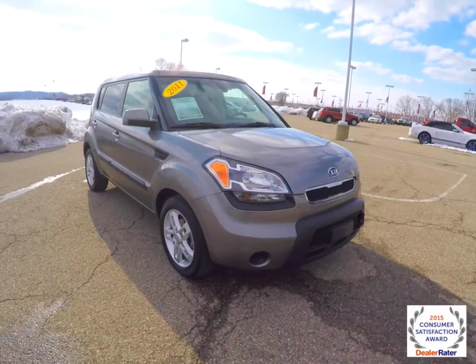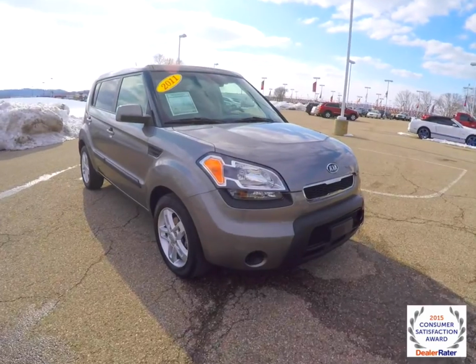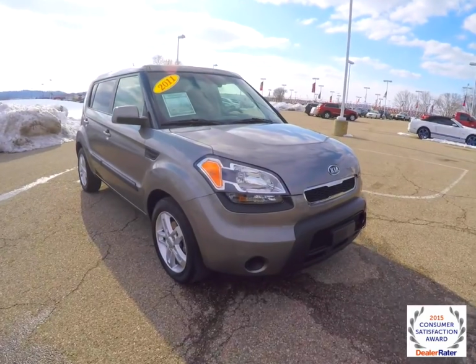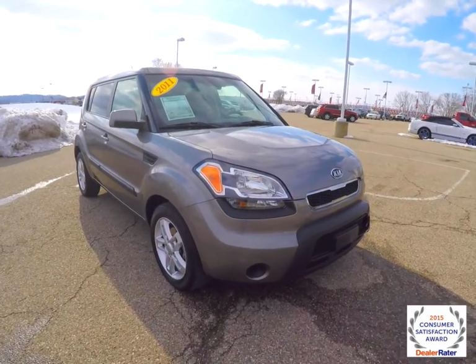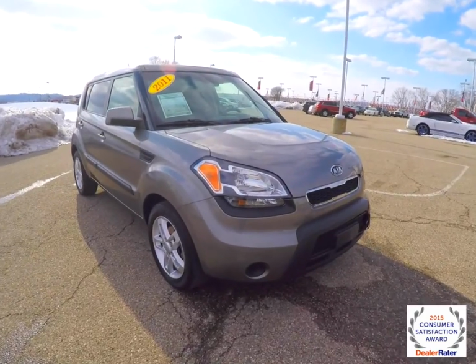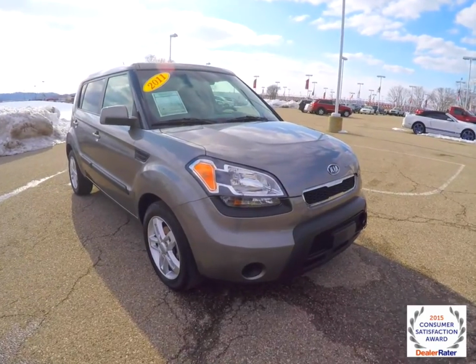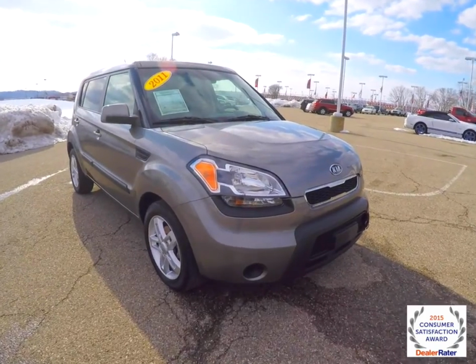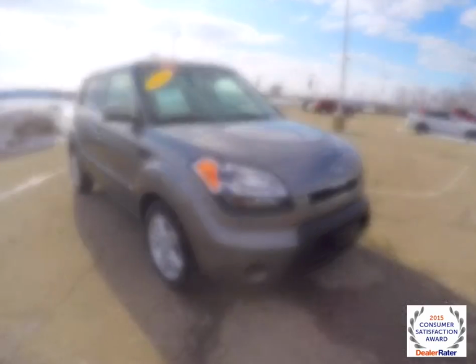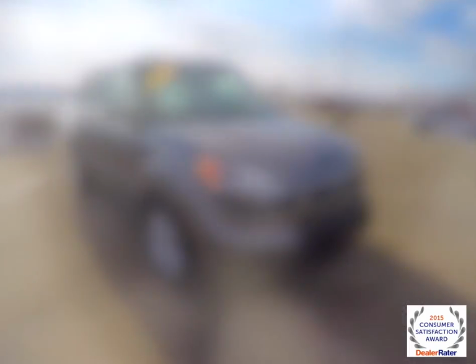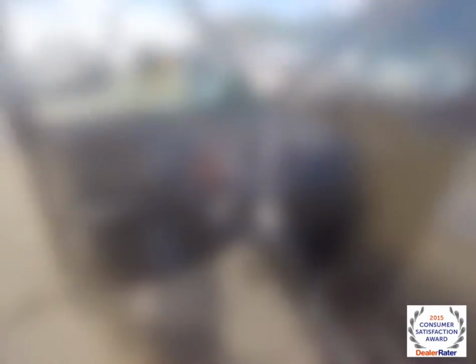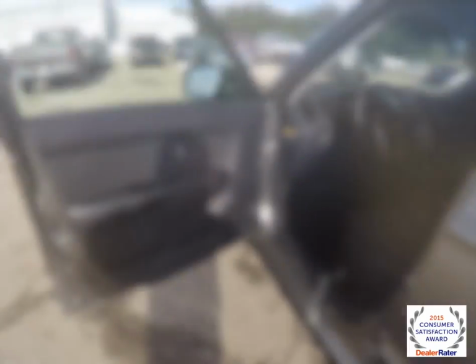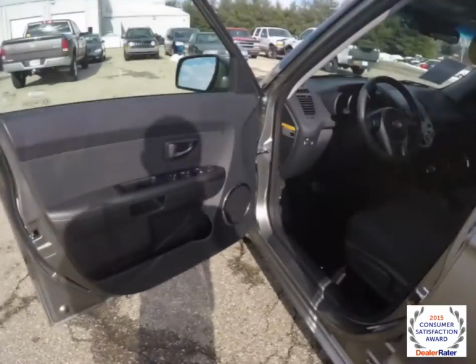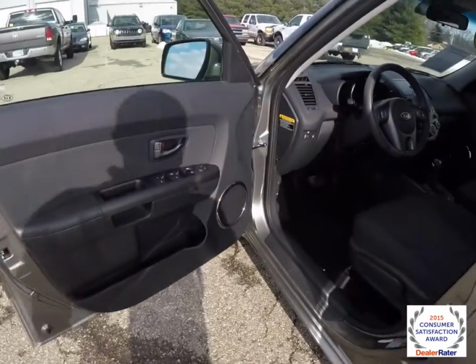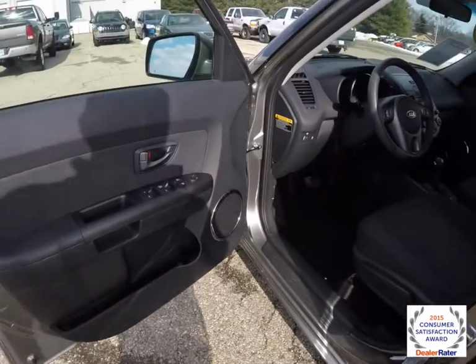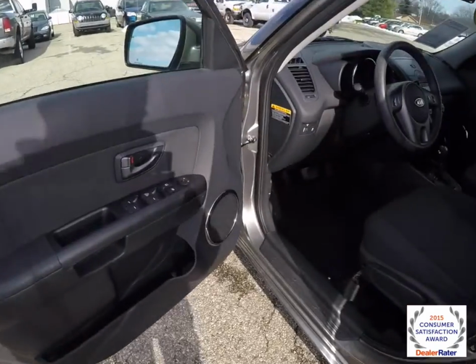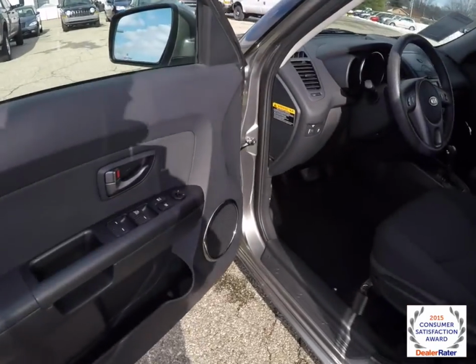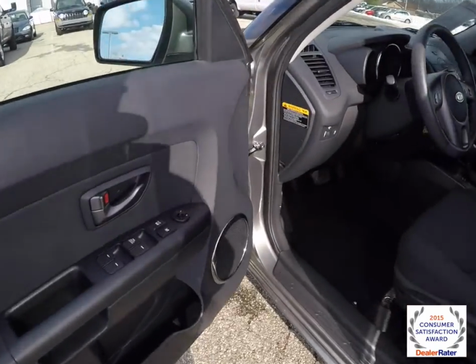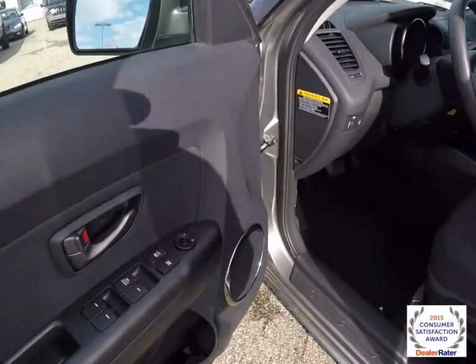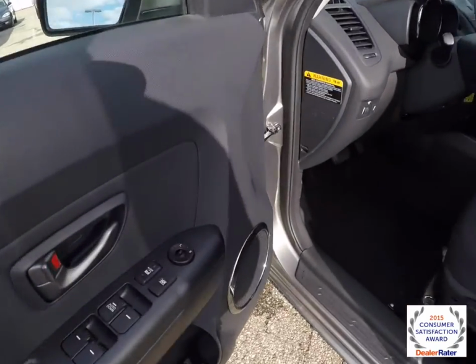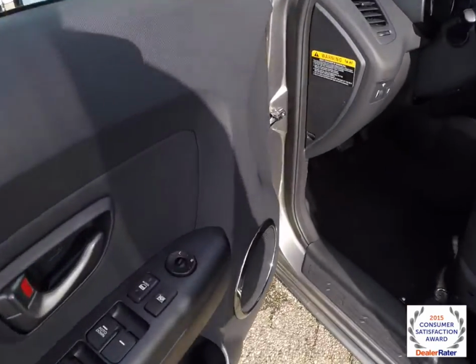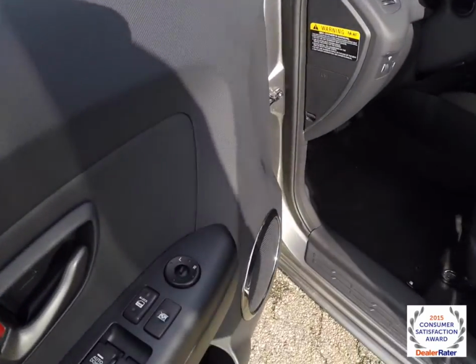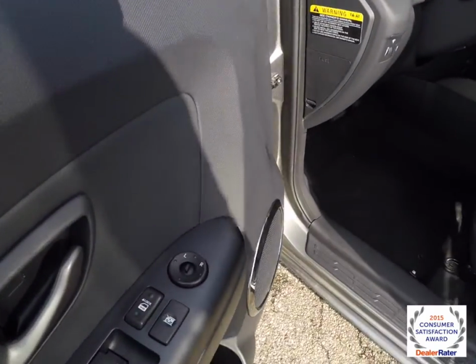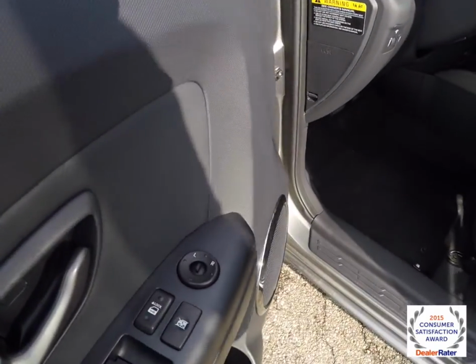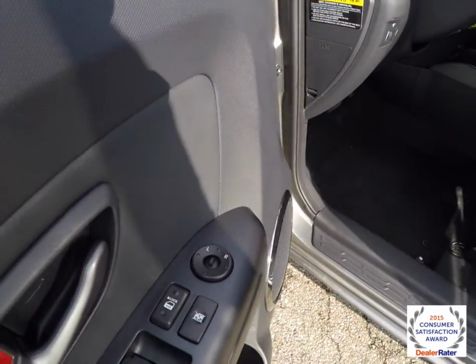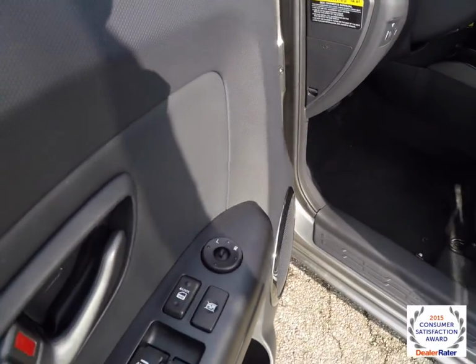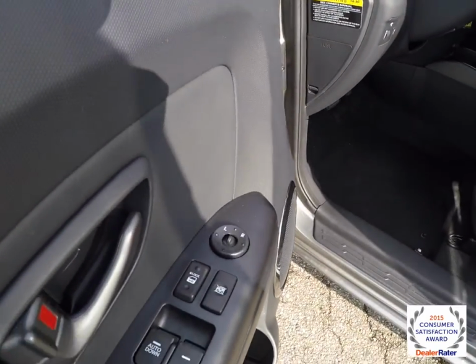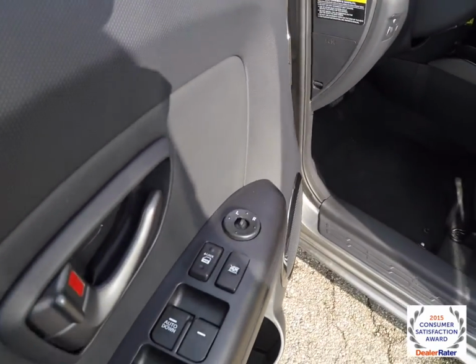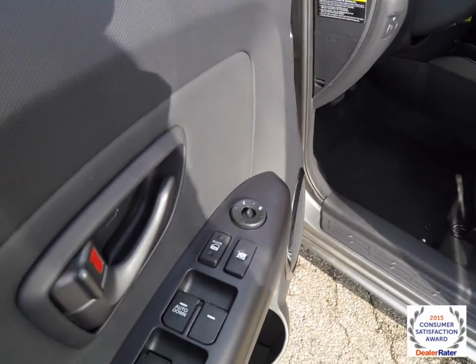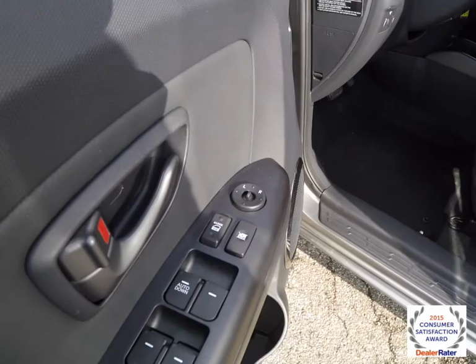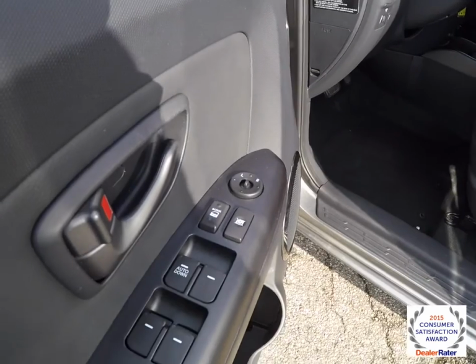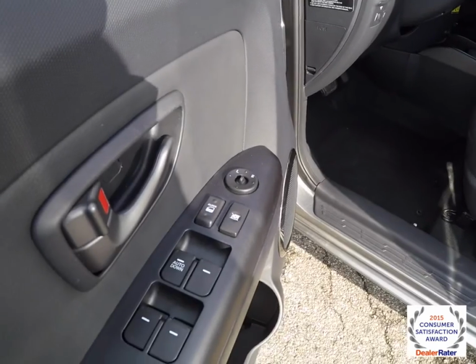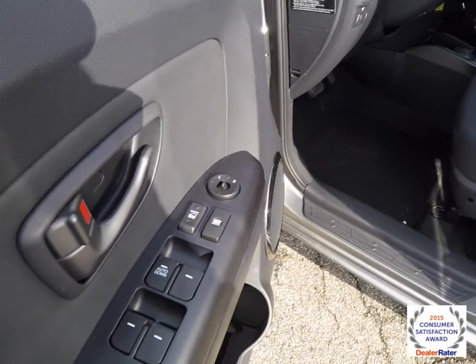Let's take a look at the interior. Inside we have power mirrors, power windows, and power door locks.